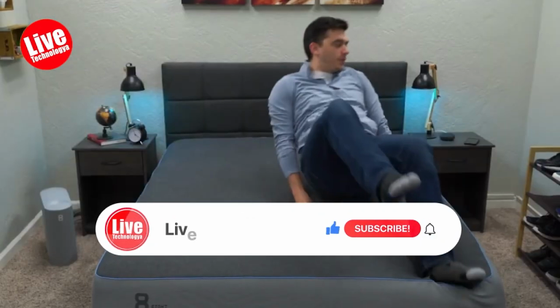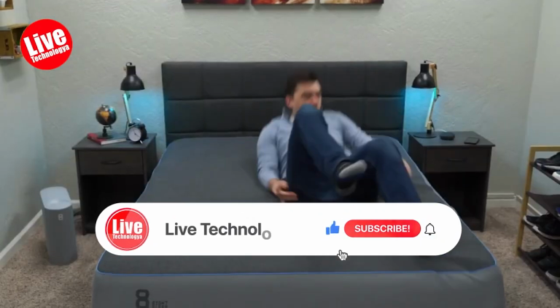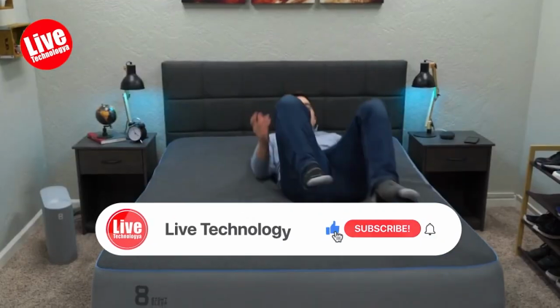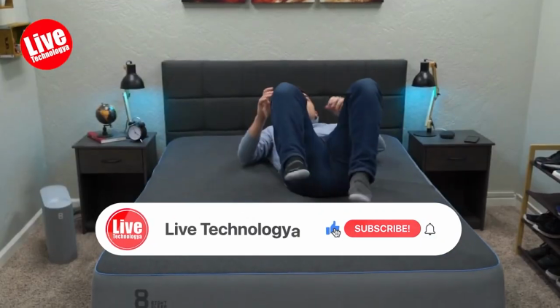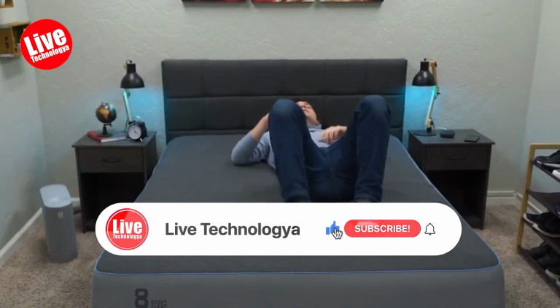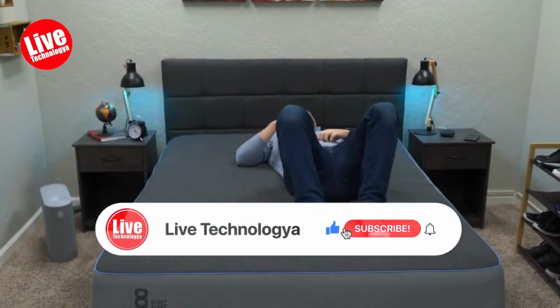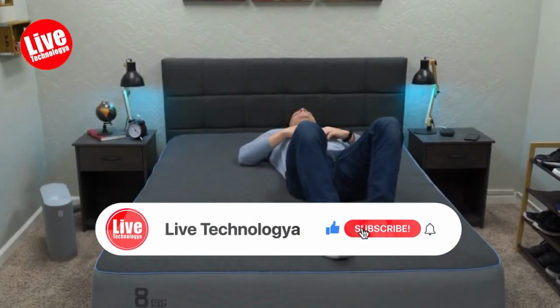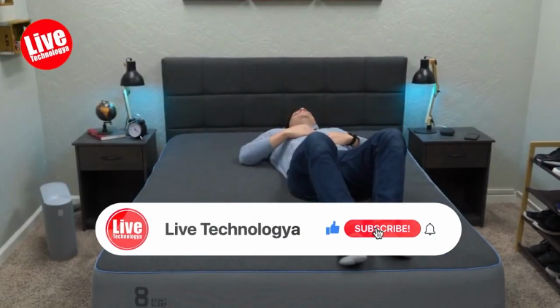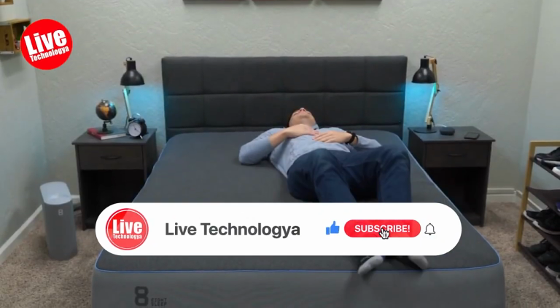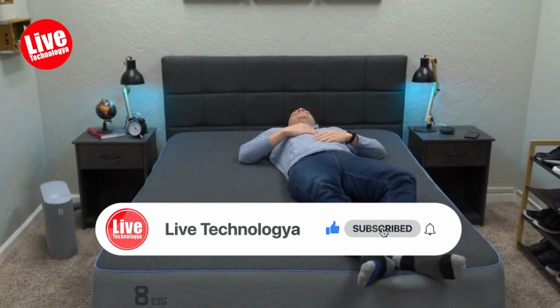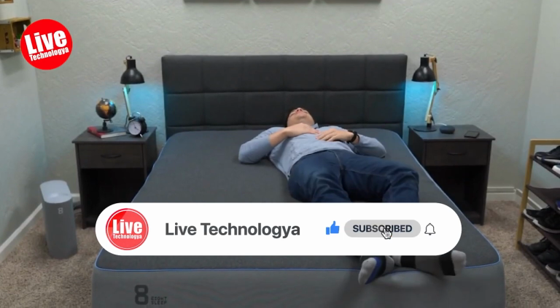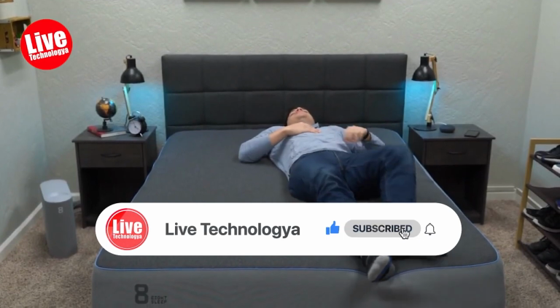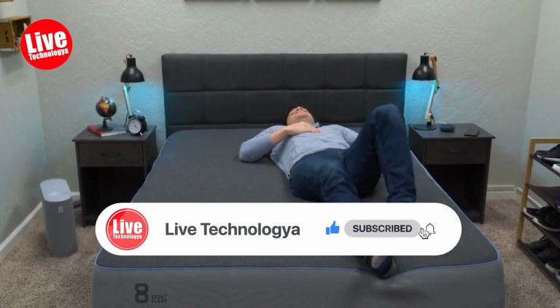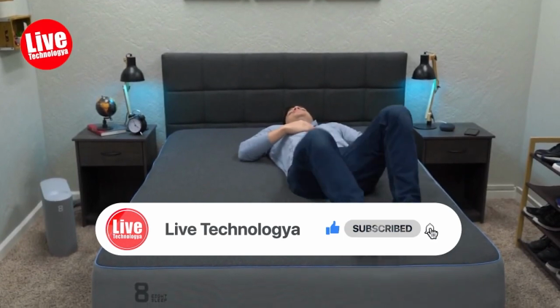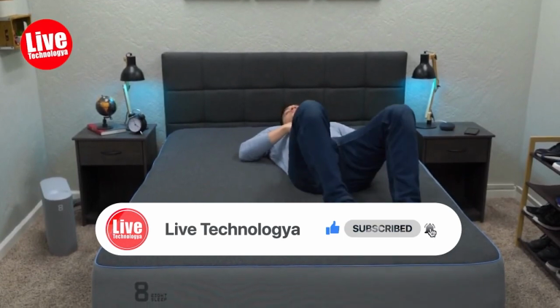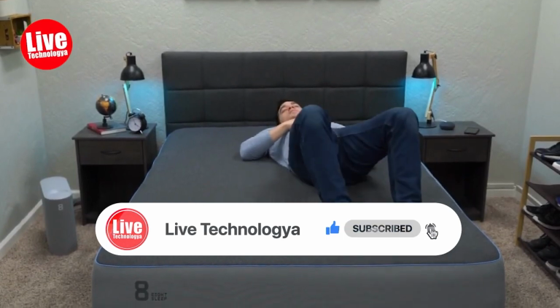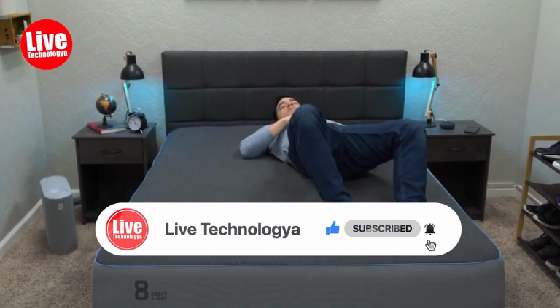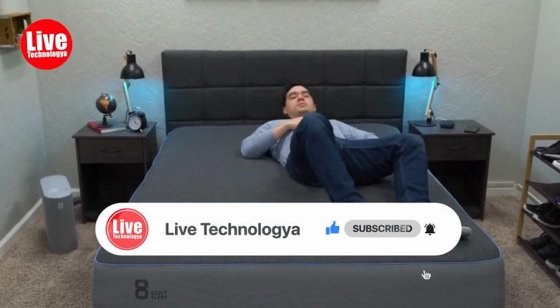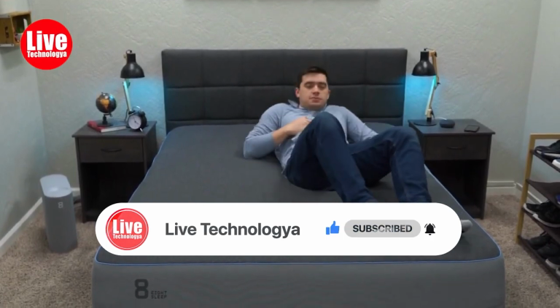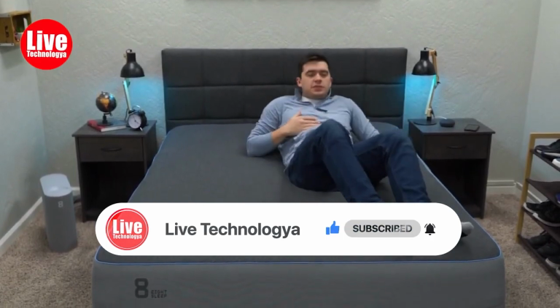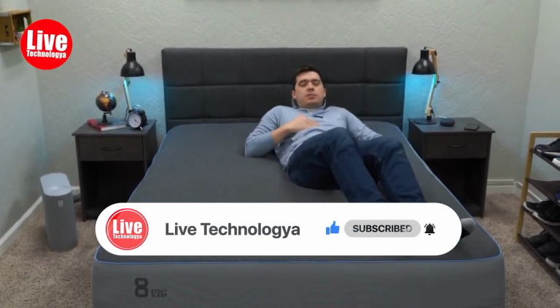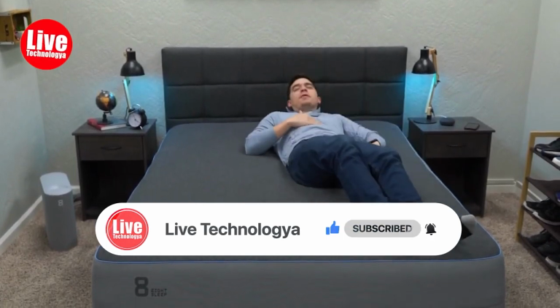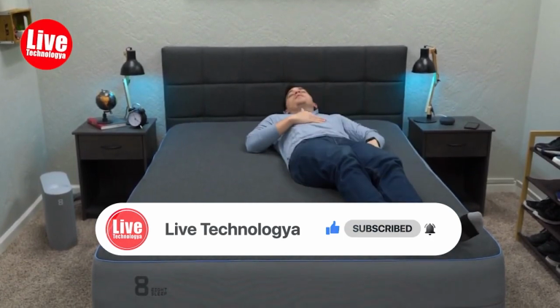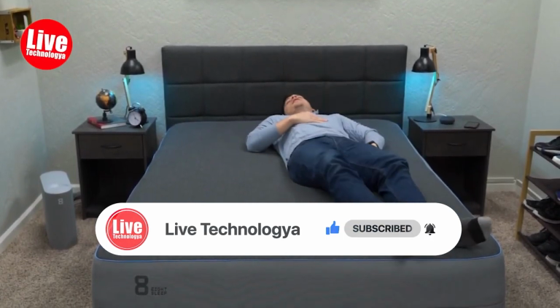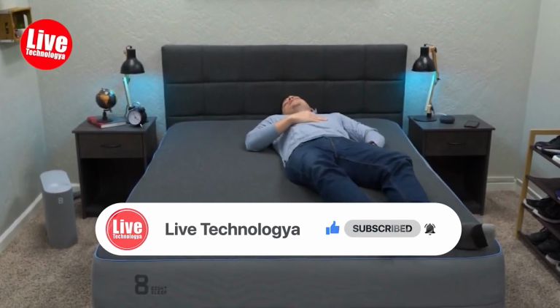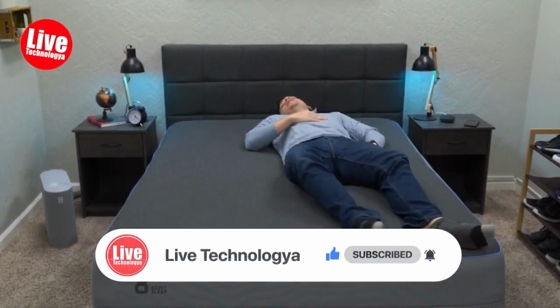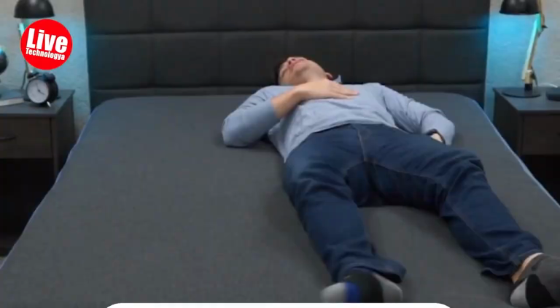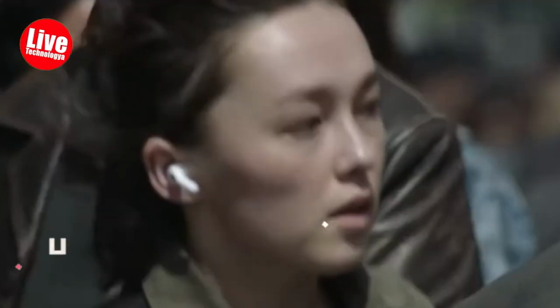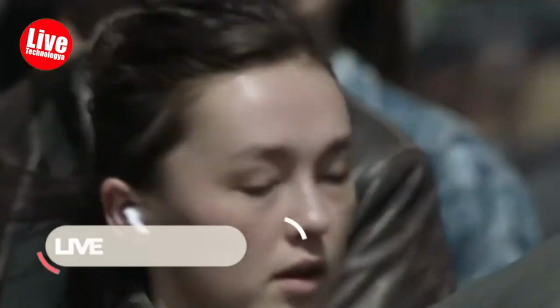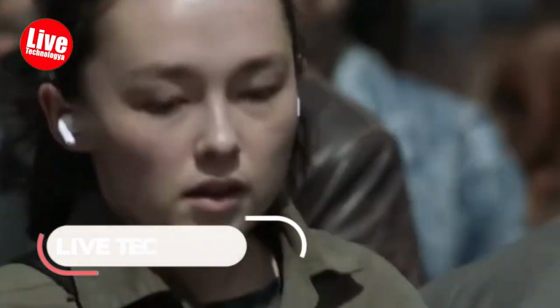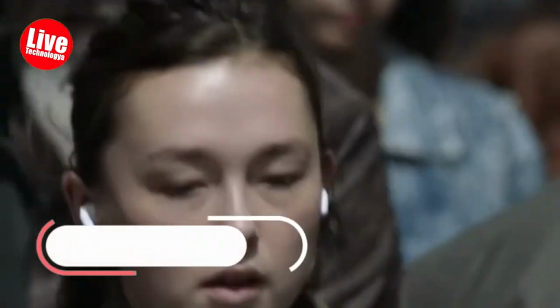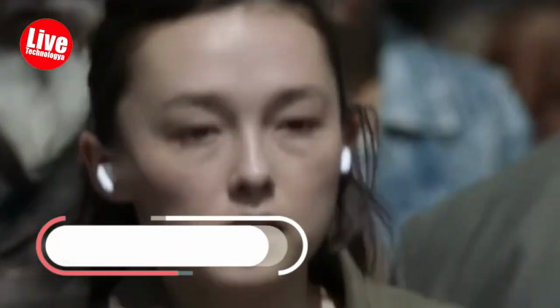If you like the video, give a thumbs up, and don't forget to subscribe and click the bell icon.